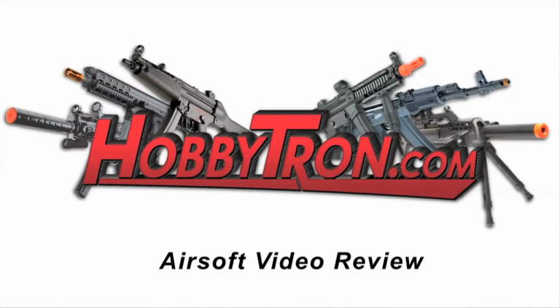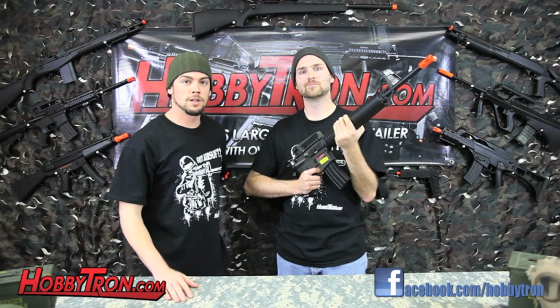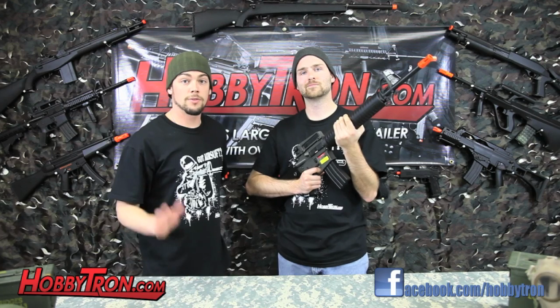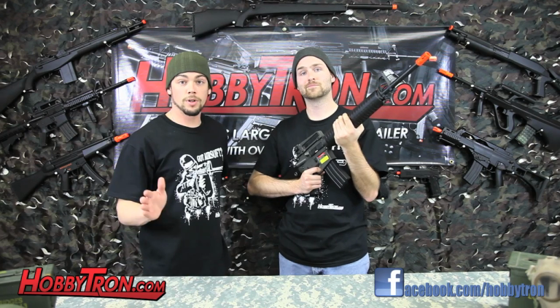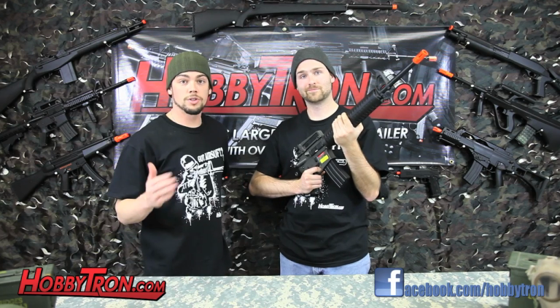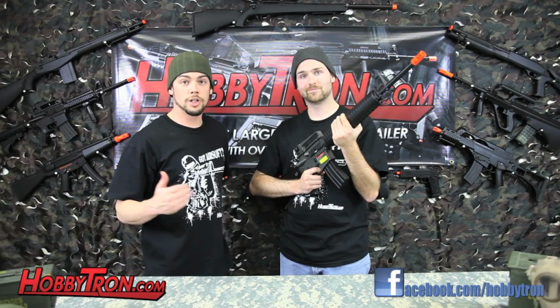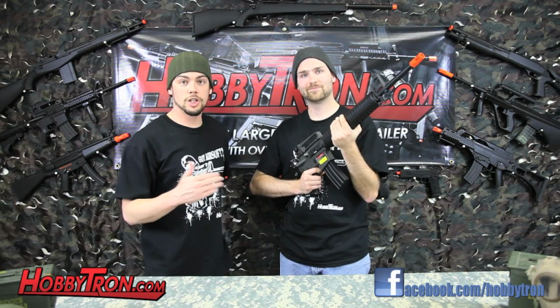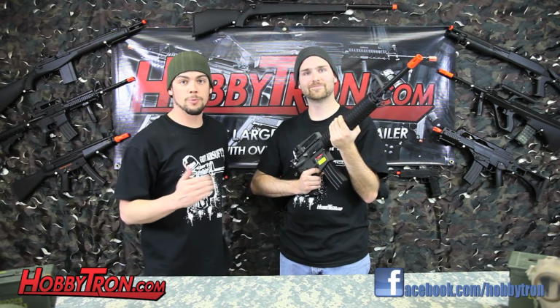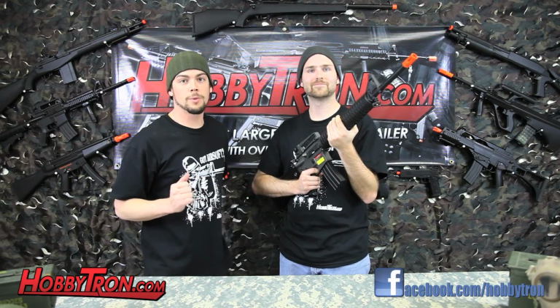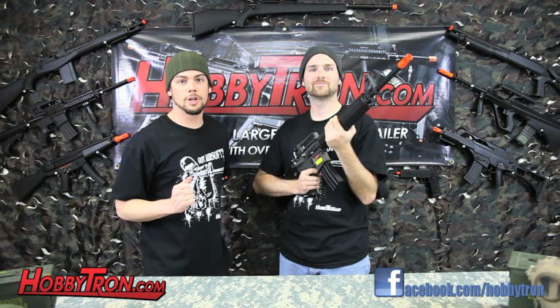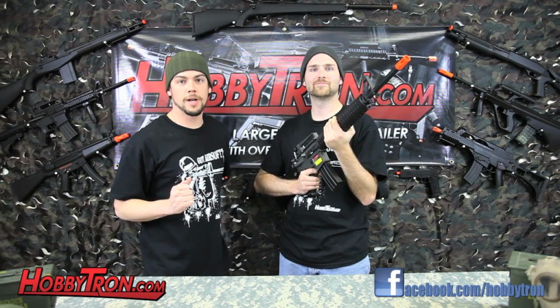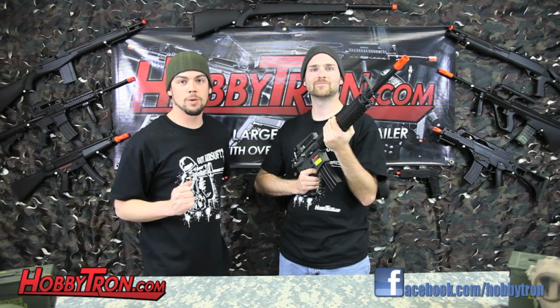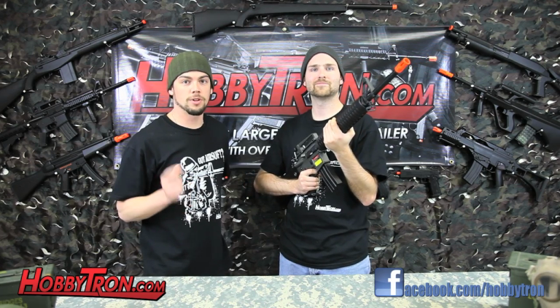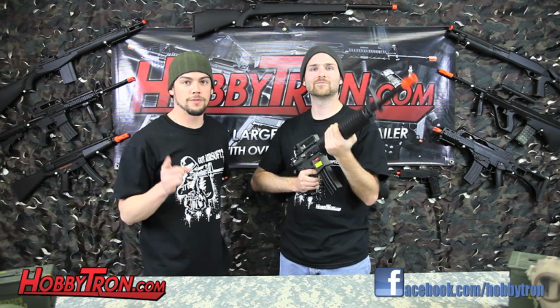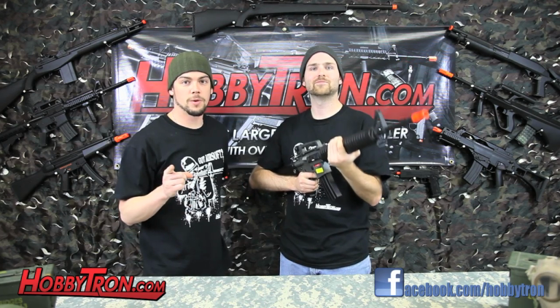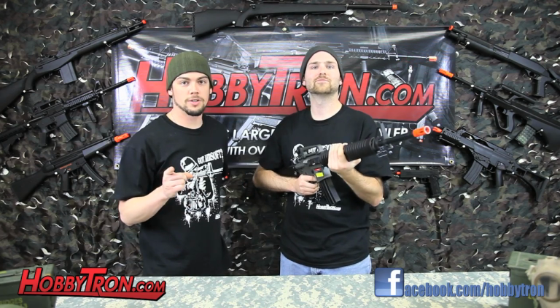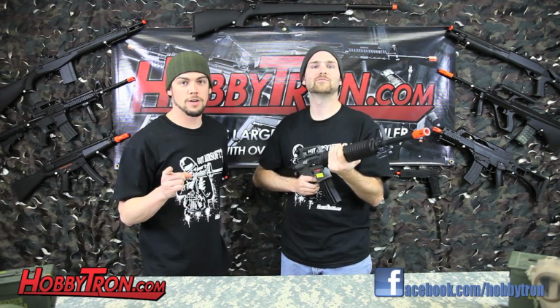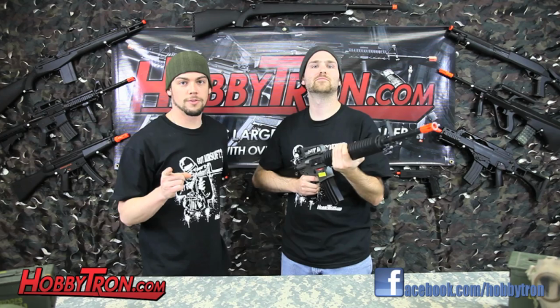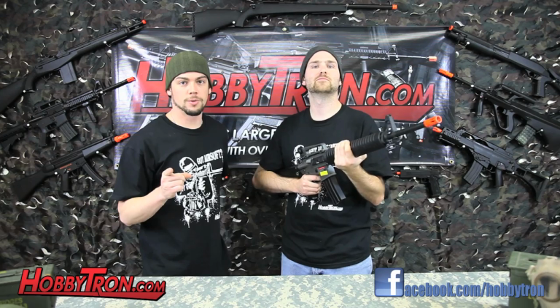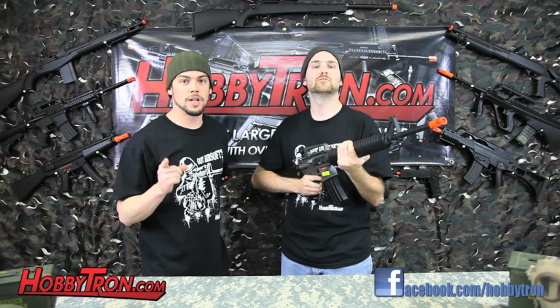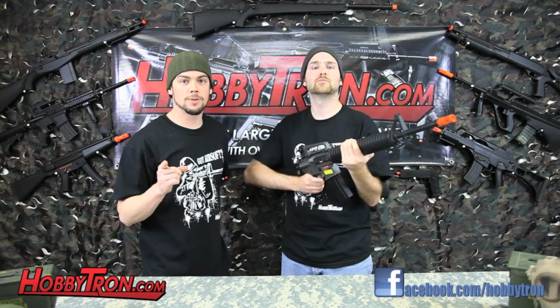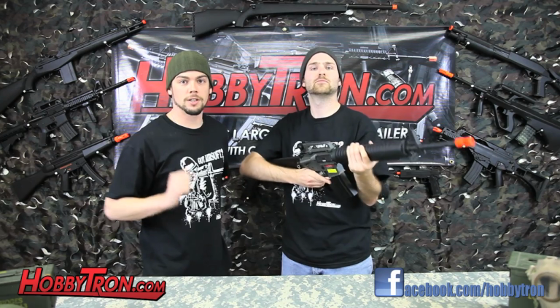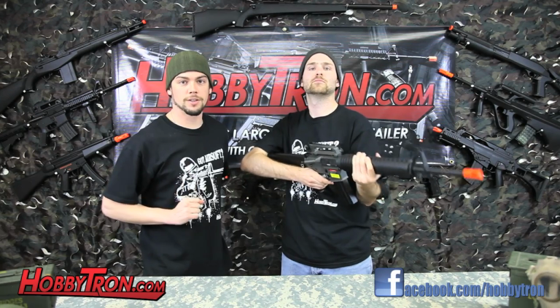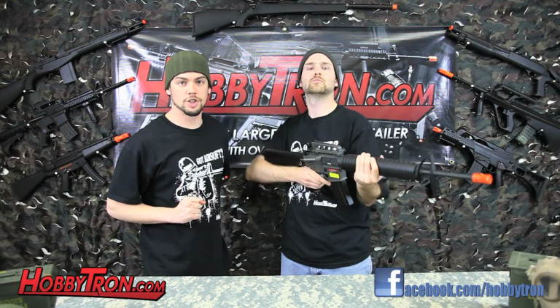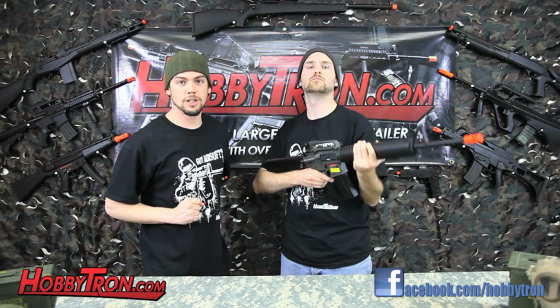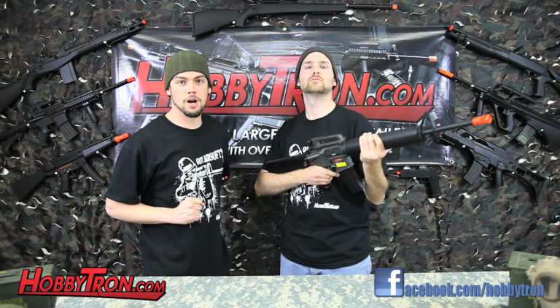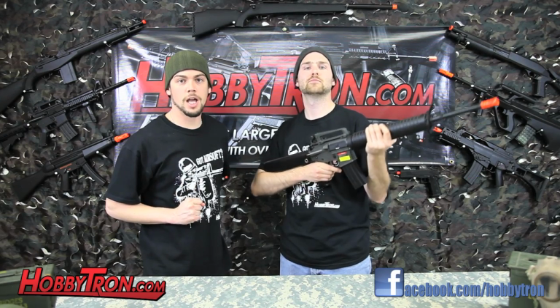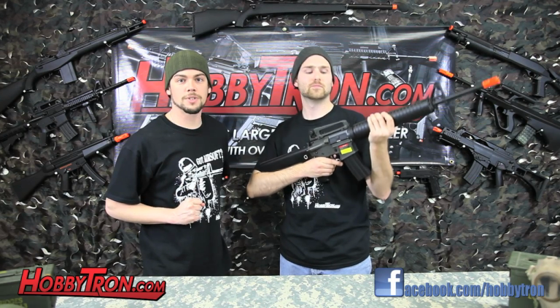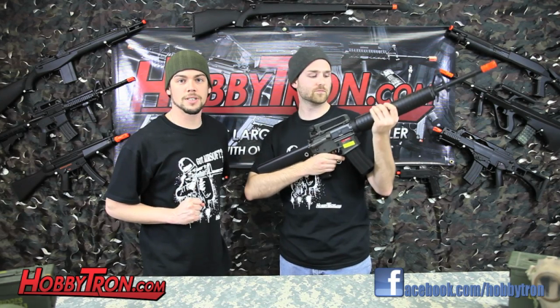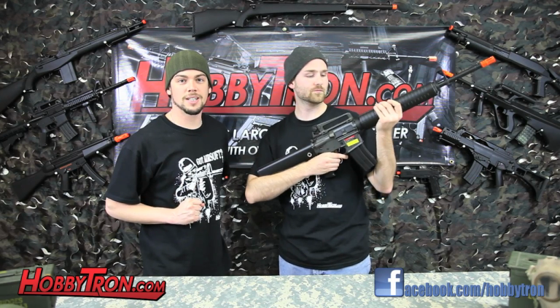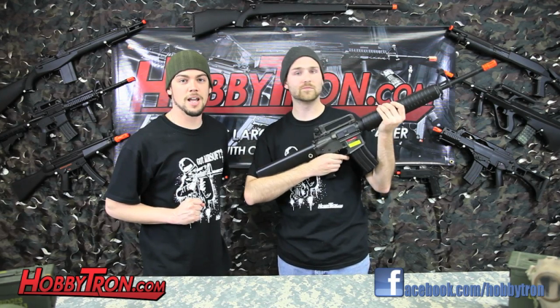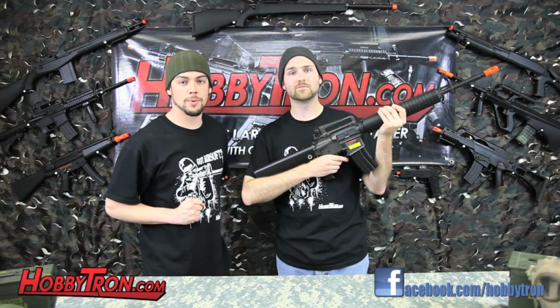Hey everyone, Johnny and Jacob from Hobbitron back with another video airsoft review. Today we're taking a look at the Jing Gong M16A3.